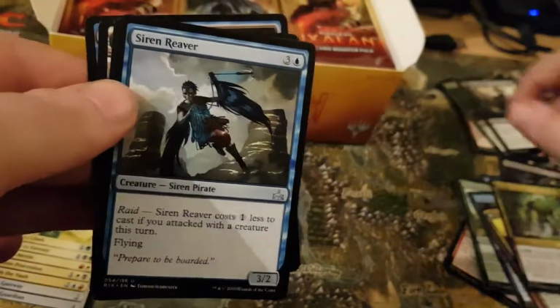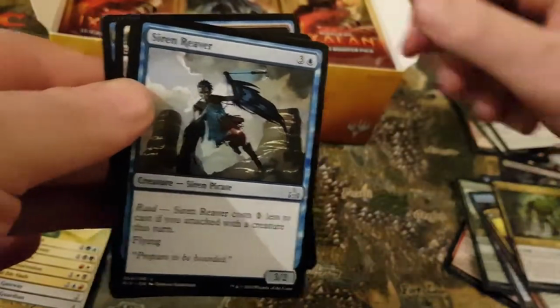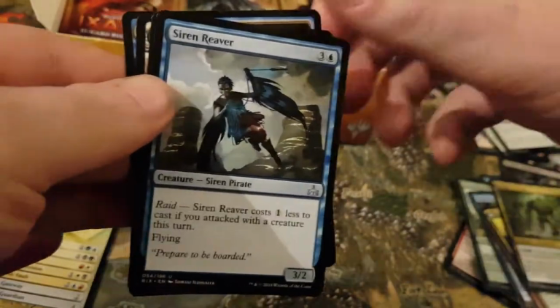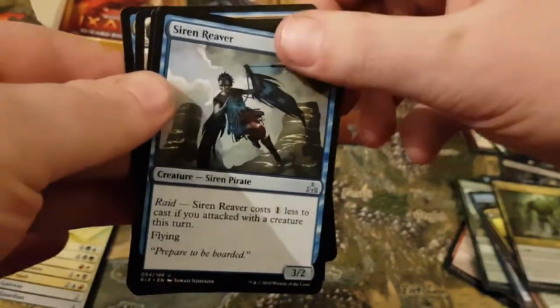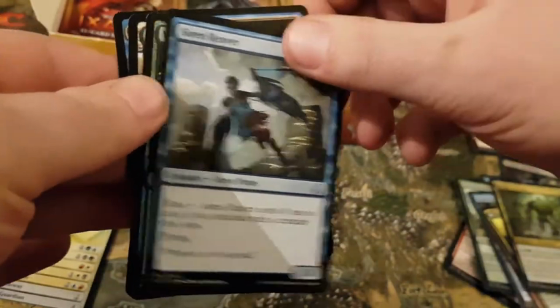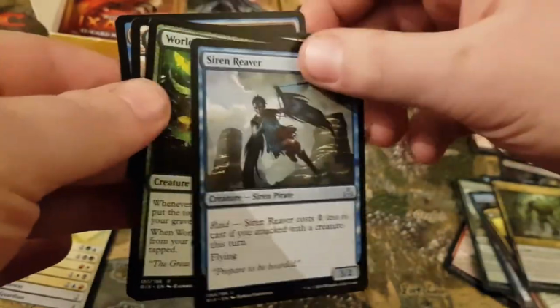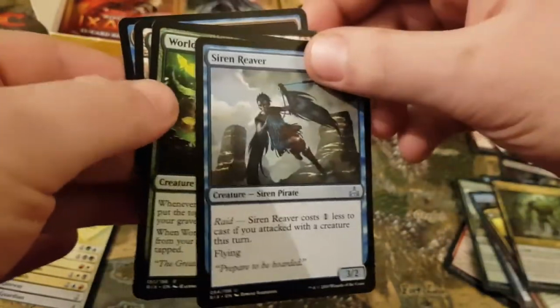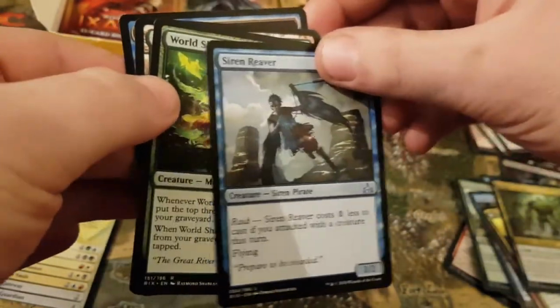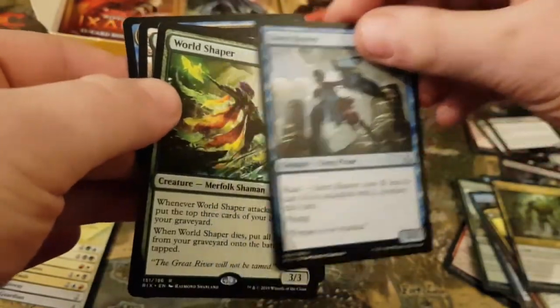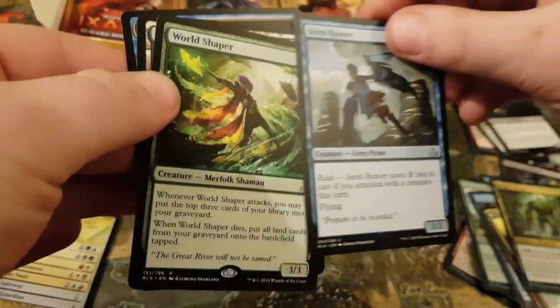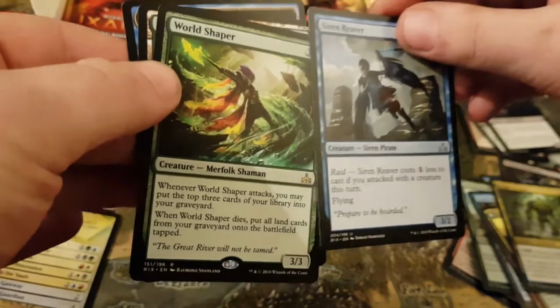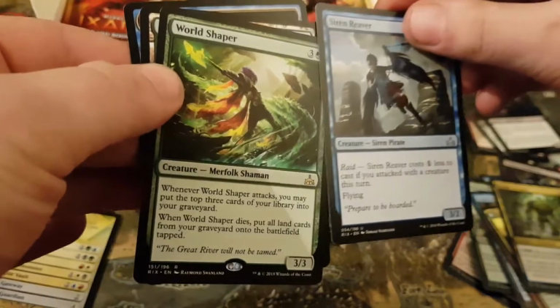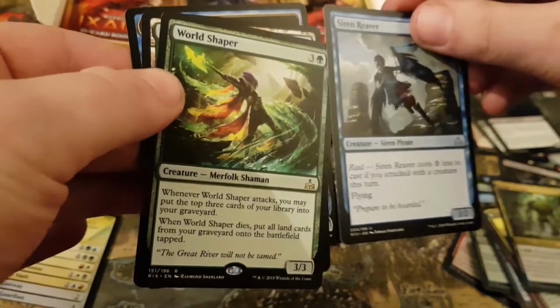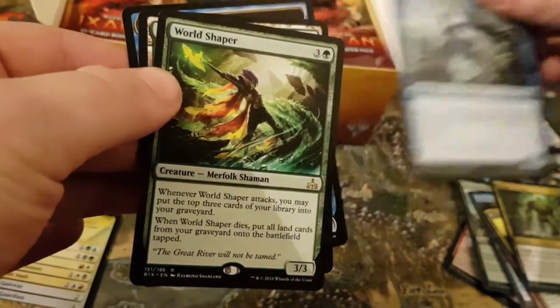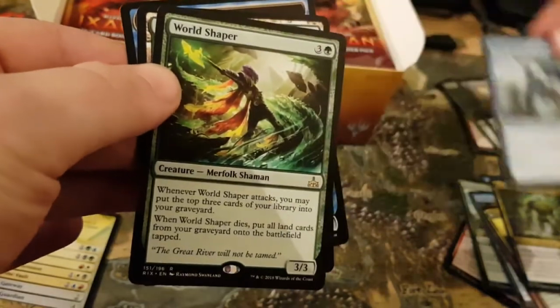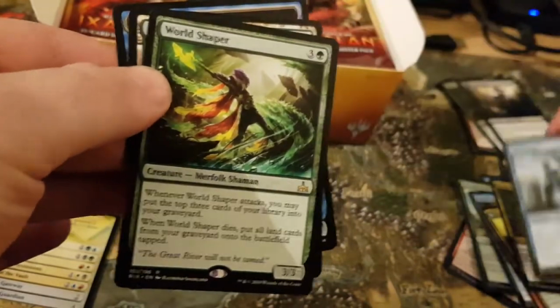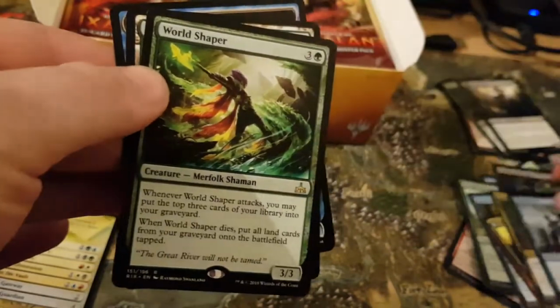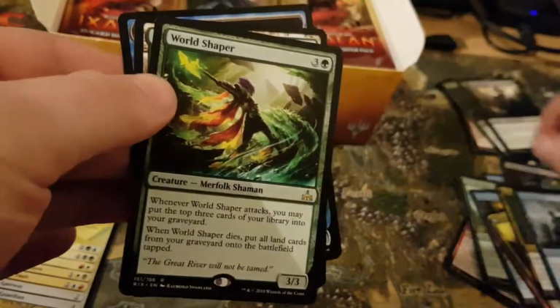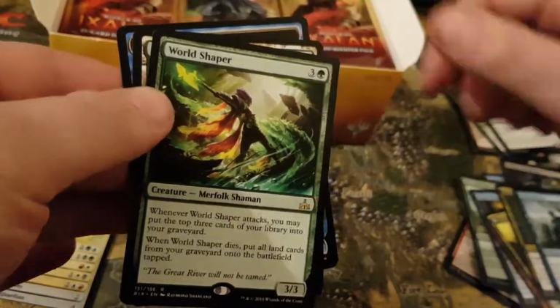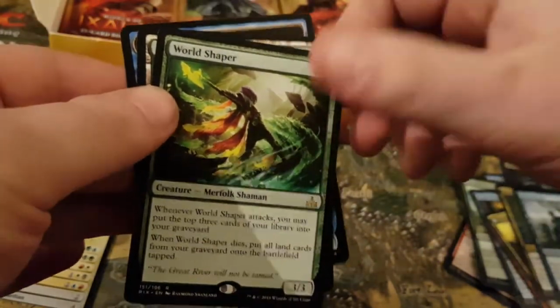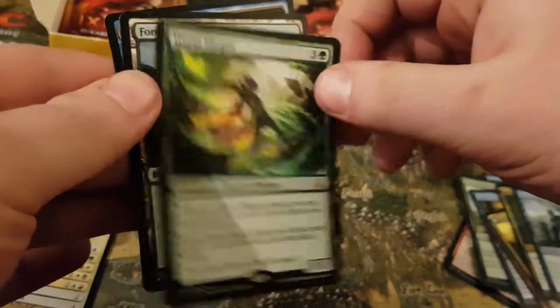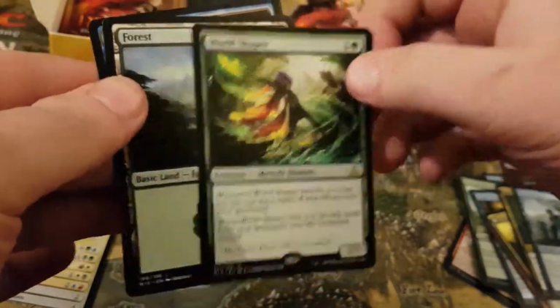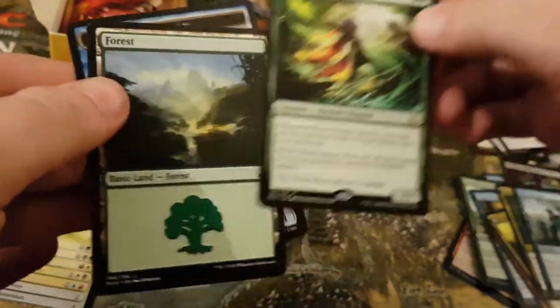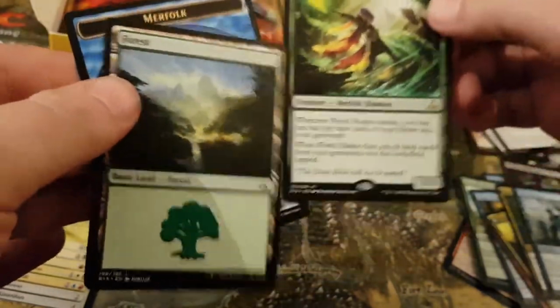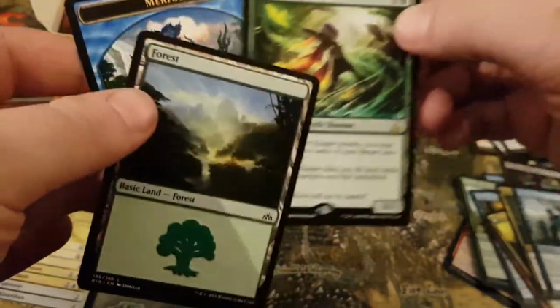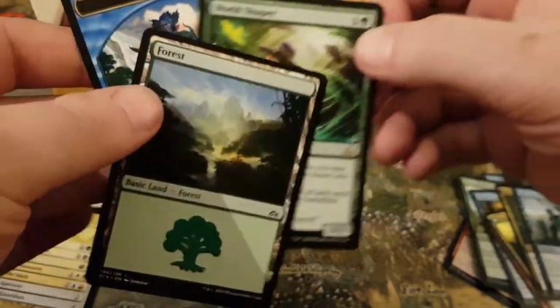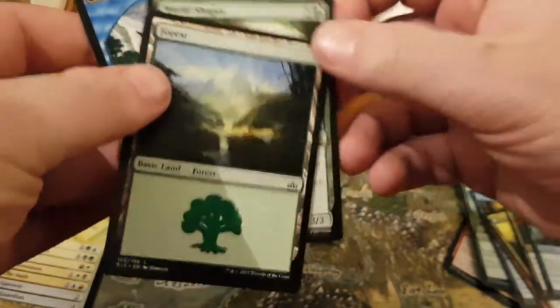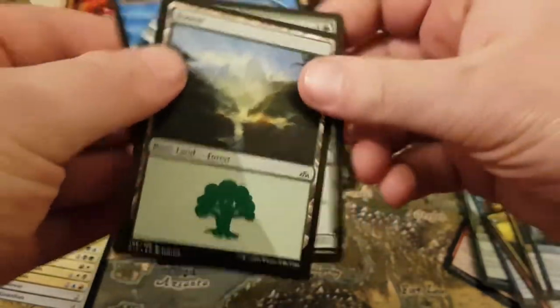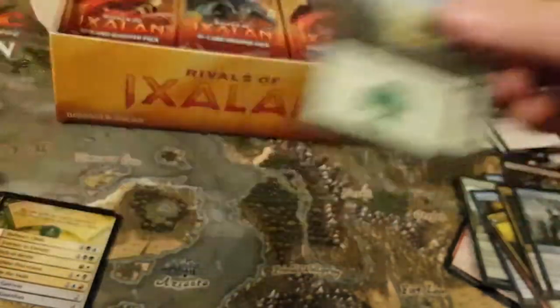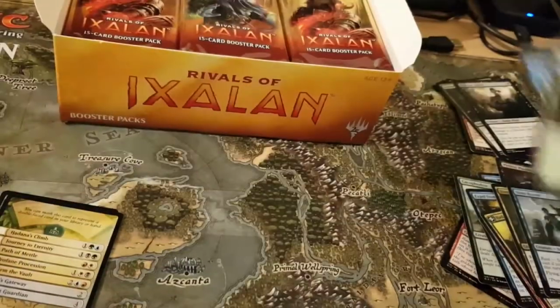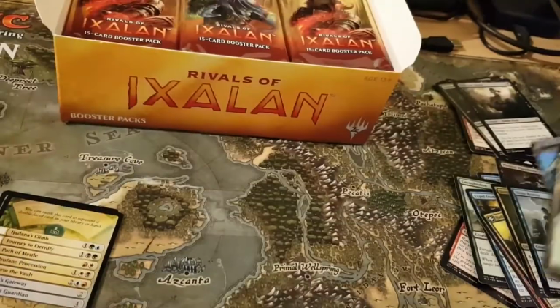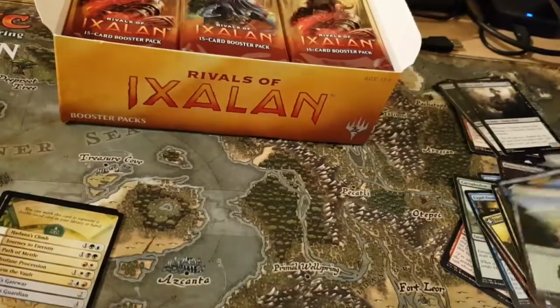Siren Receiver. And my rare is World Shaper. Very nice — not bad at all, folks.